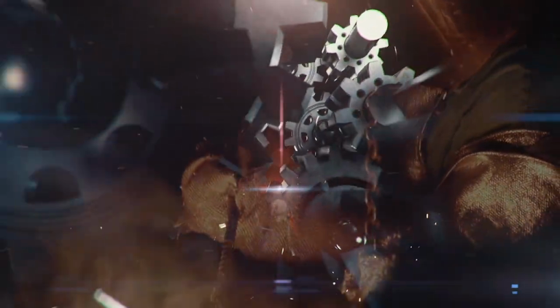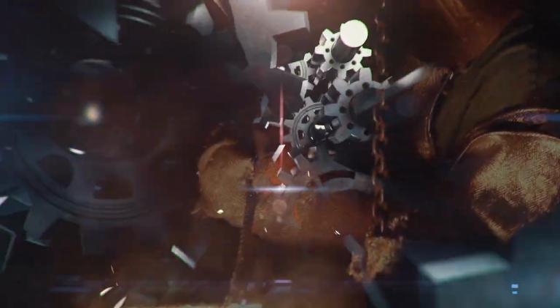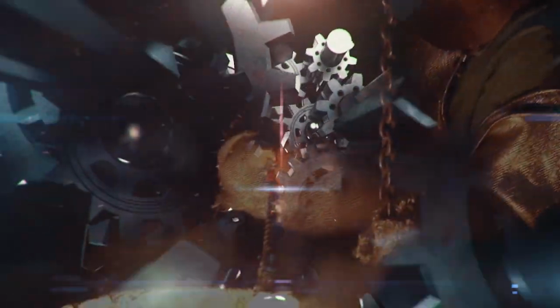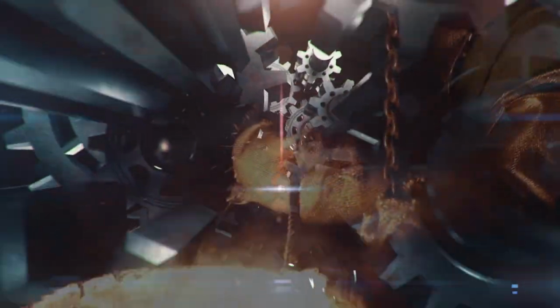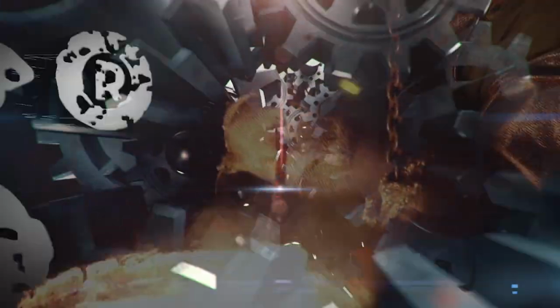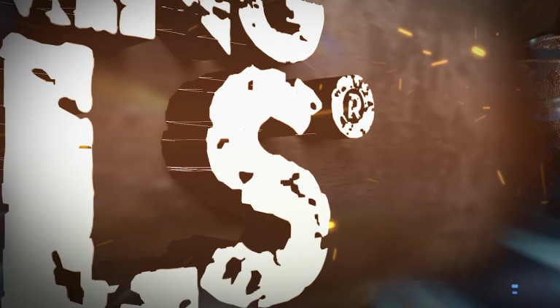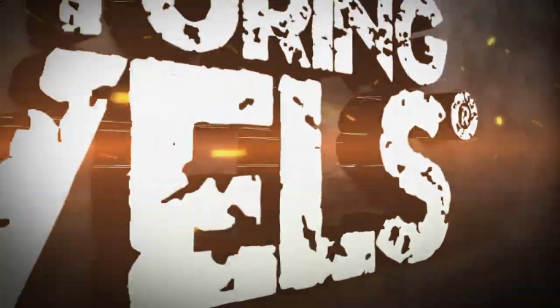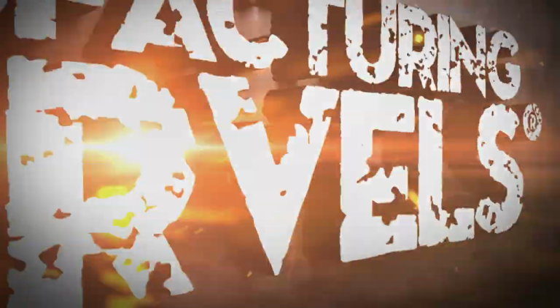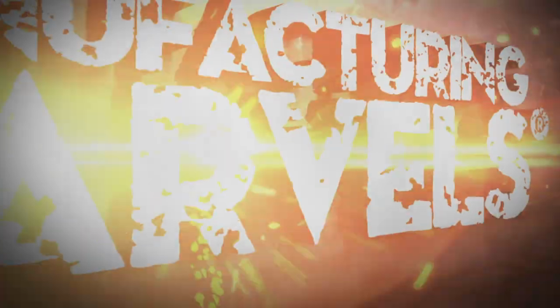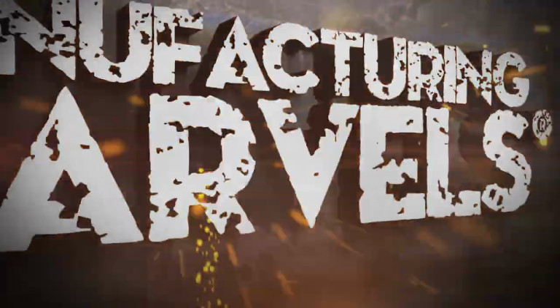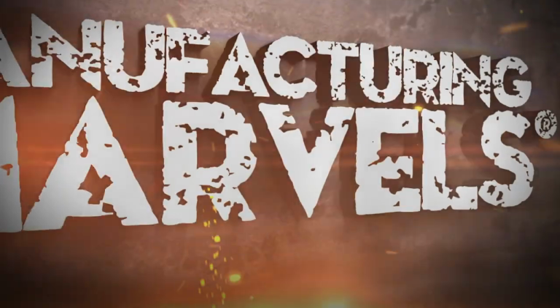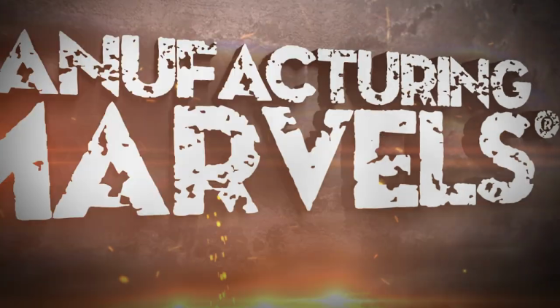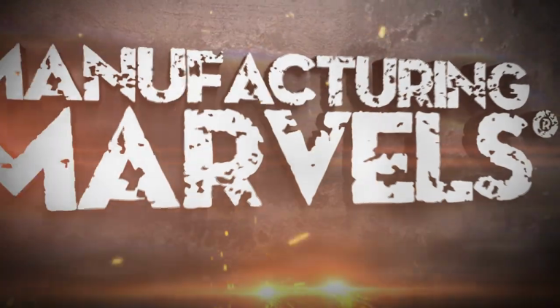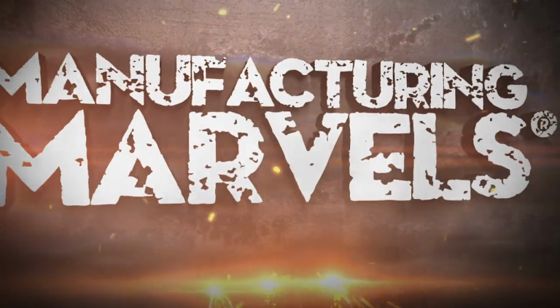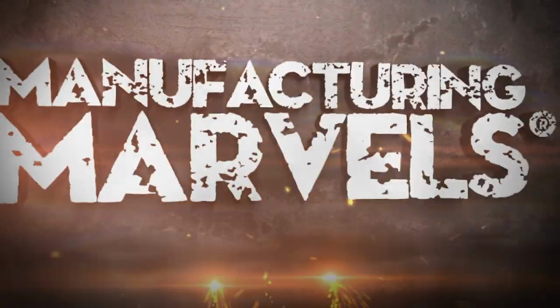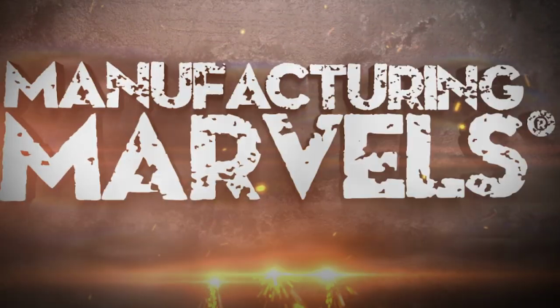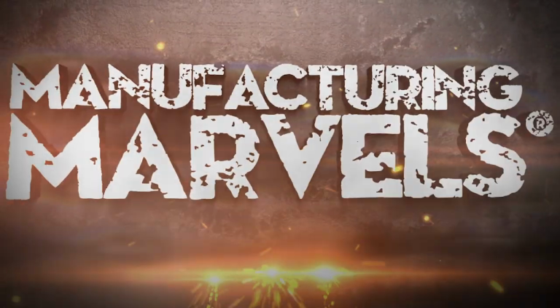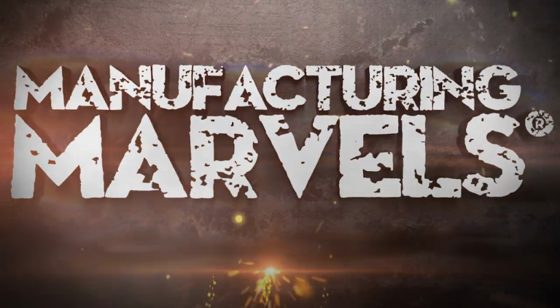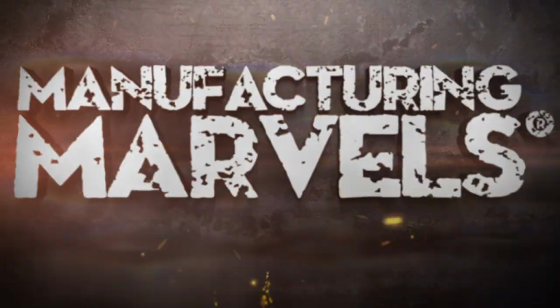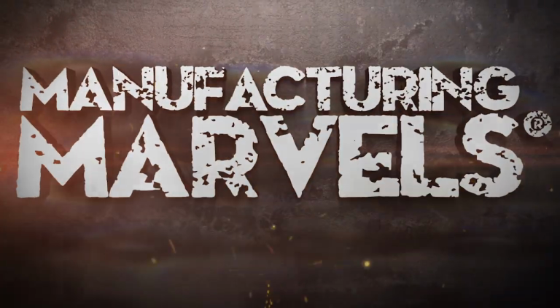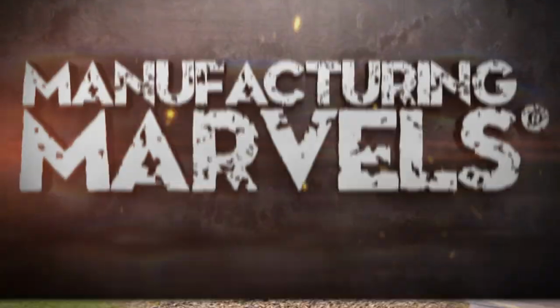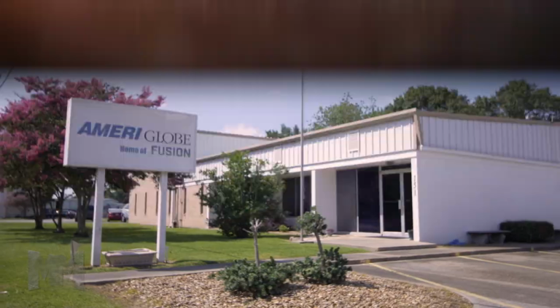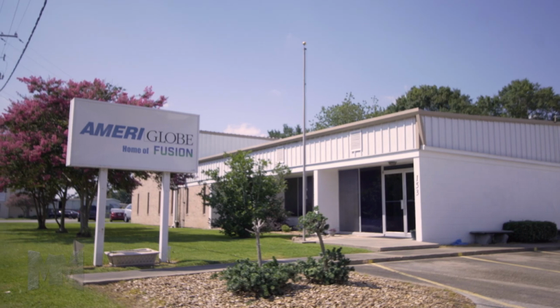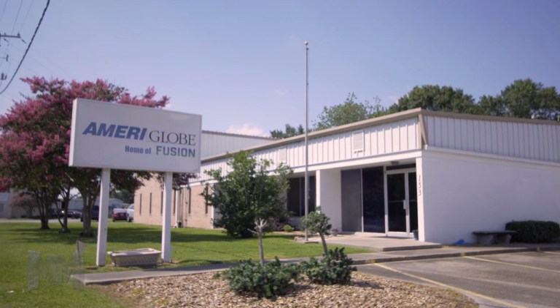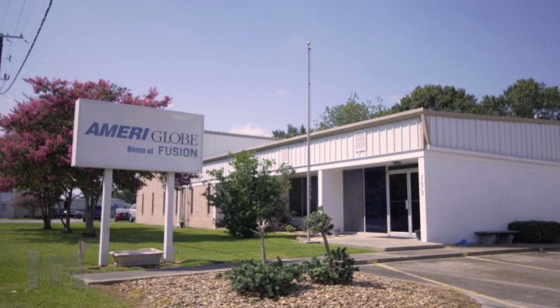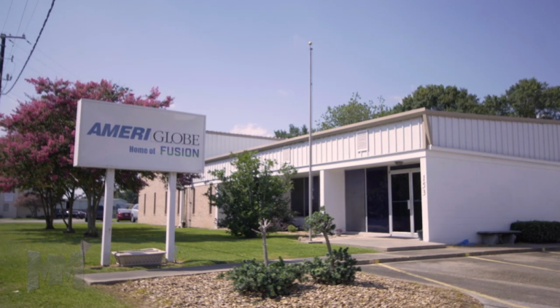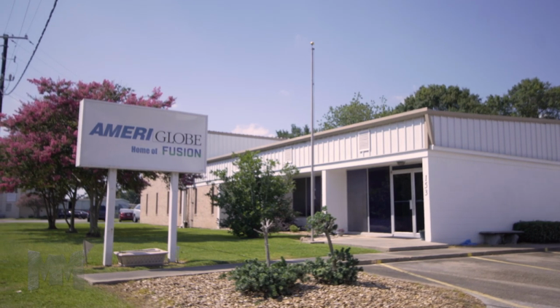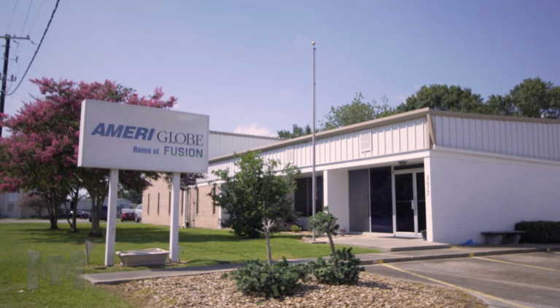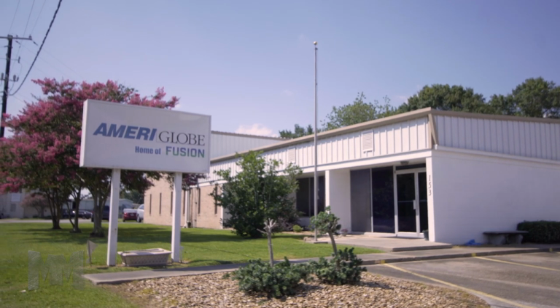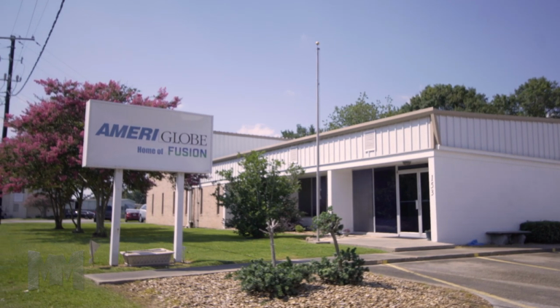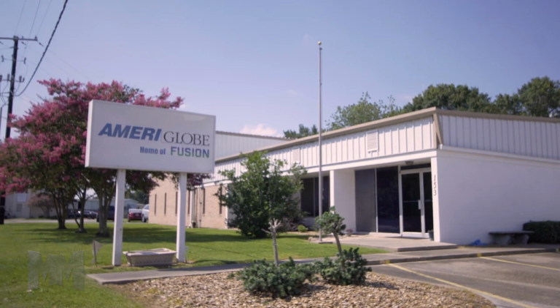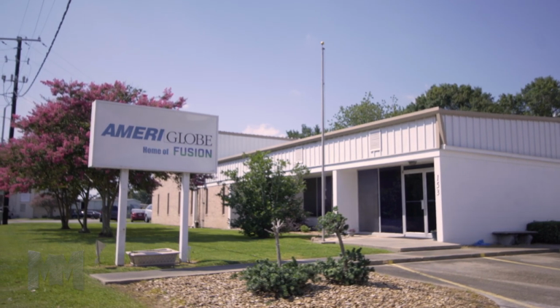Hi, this is John Criswell. Welcome to Manufacturing Marvels. Today we're visiting Ameriglobe in Lafayette, Louisiana.